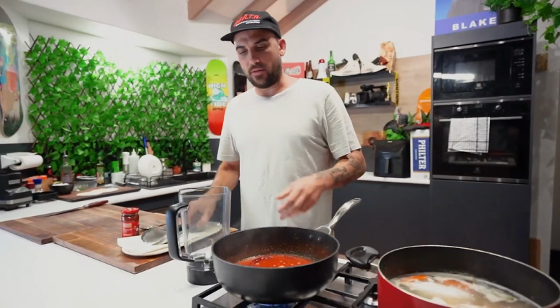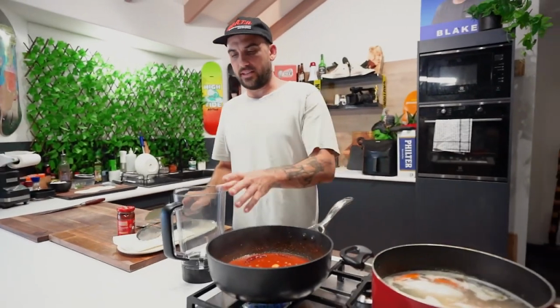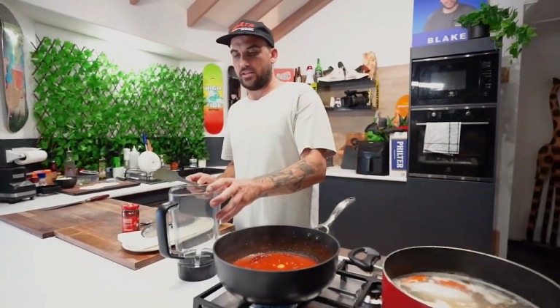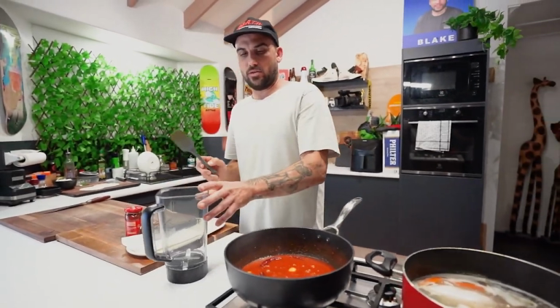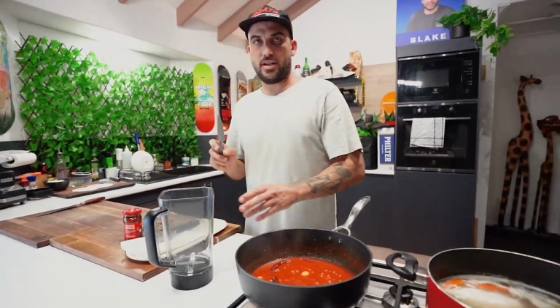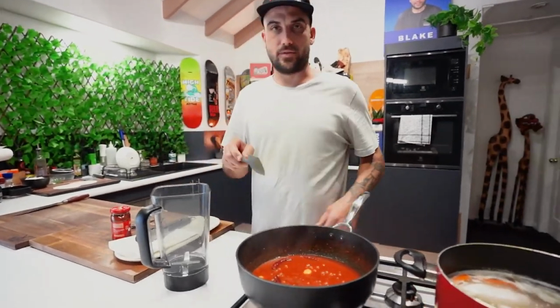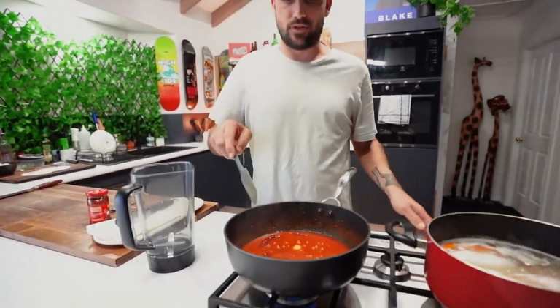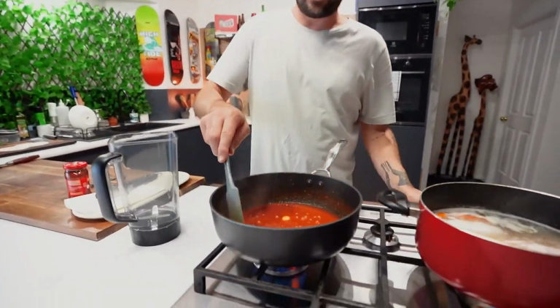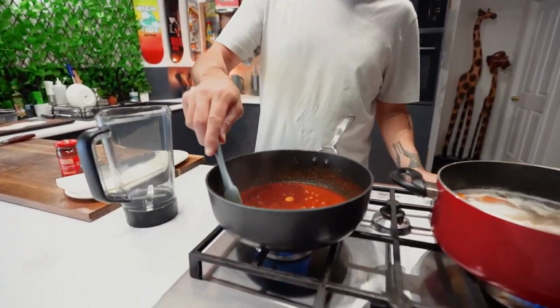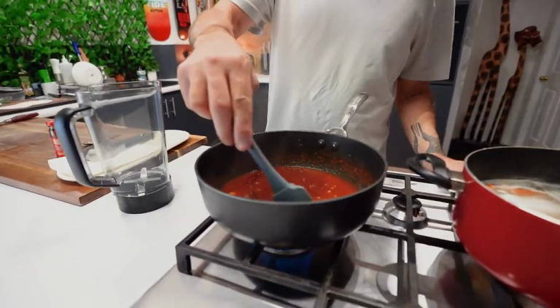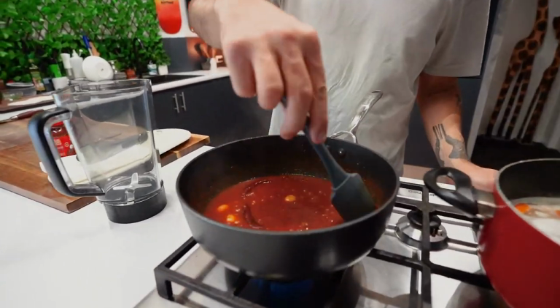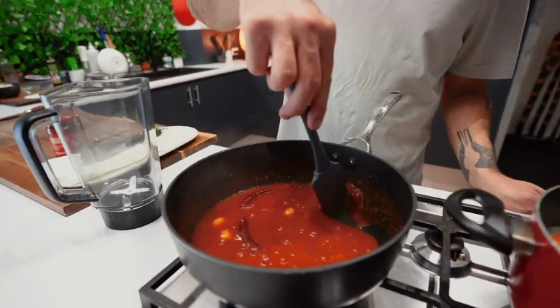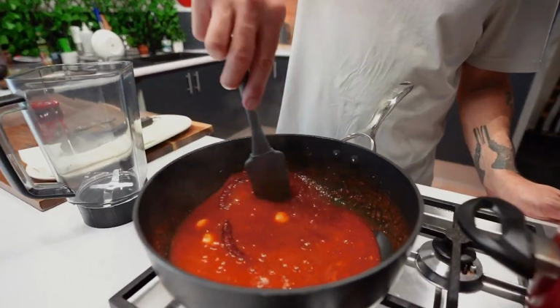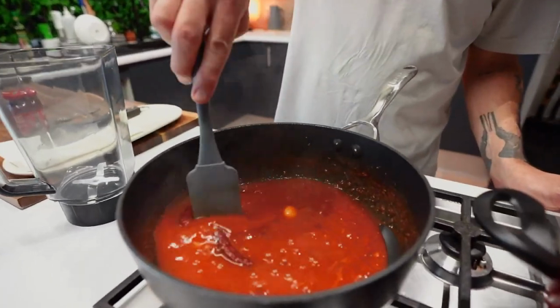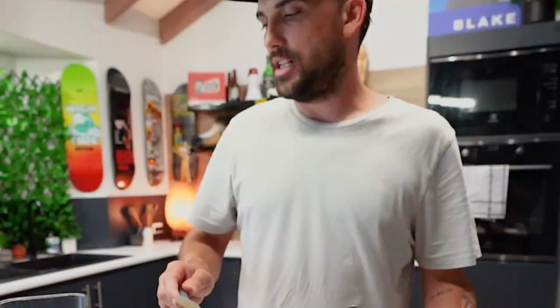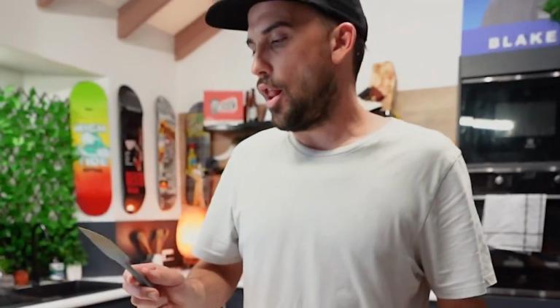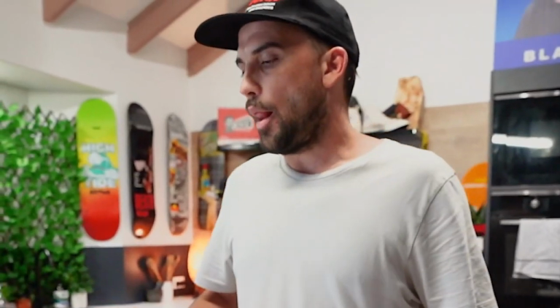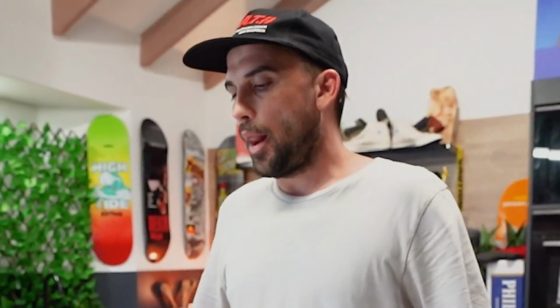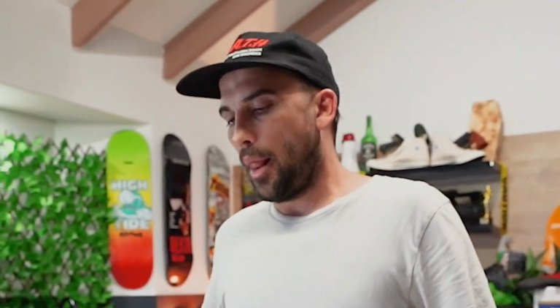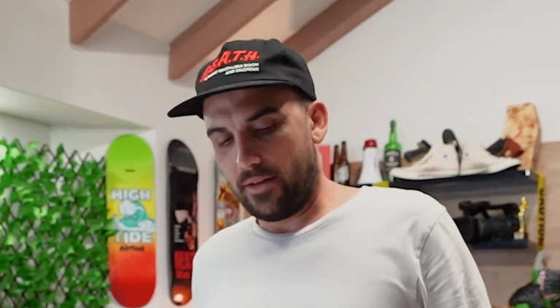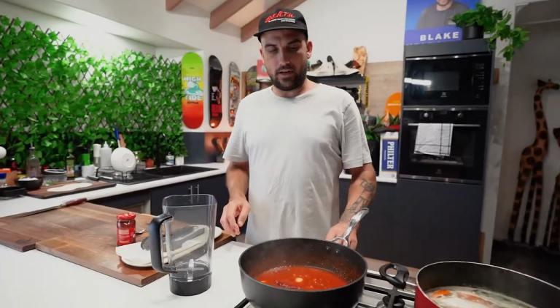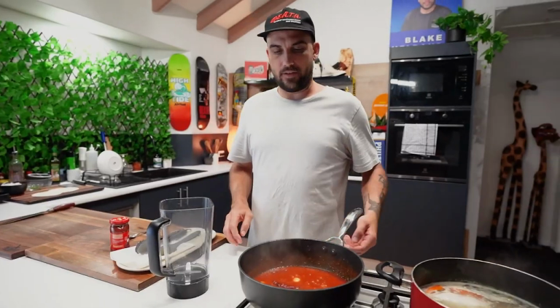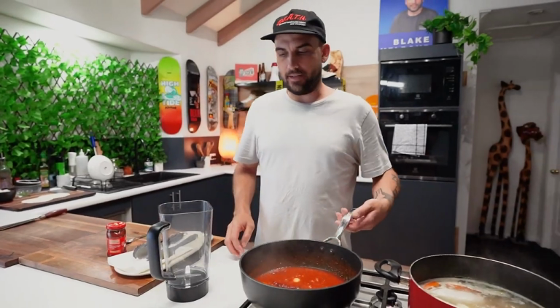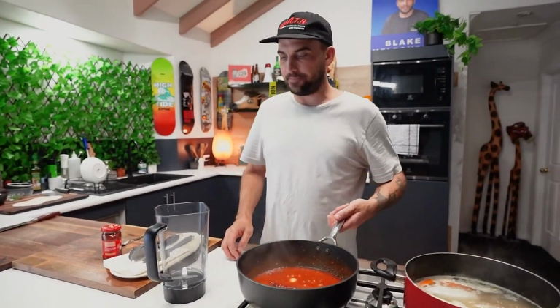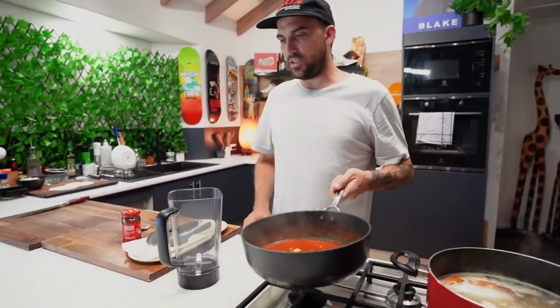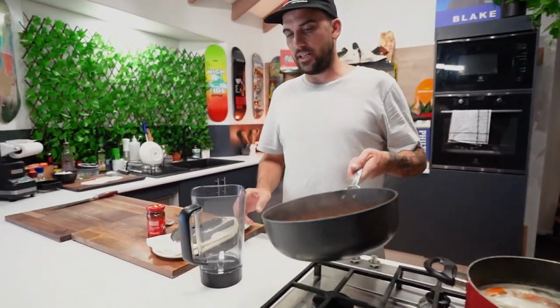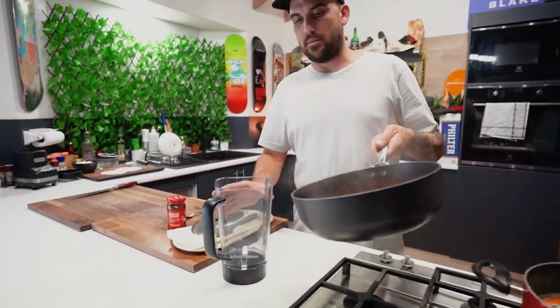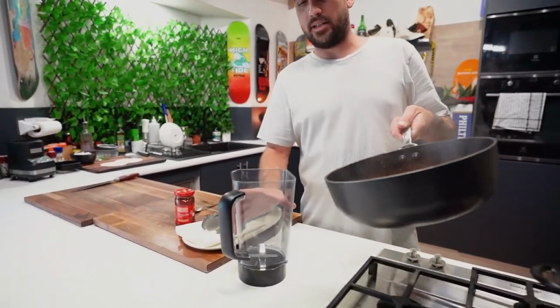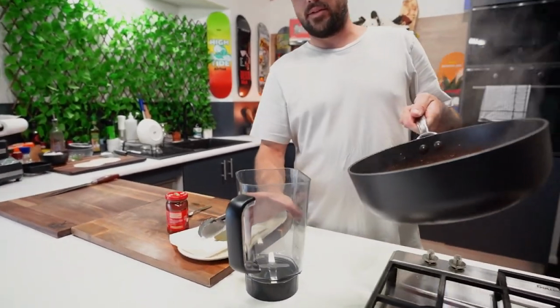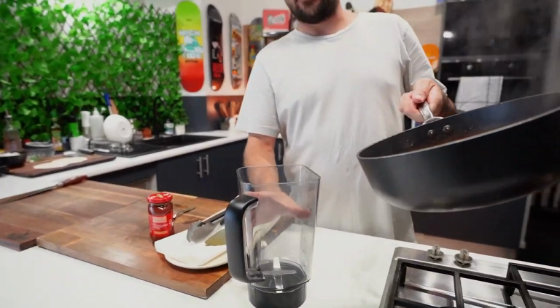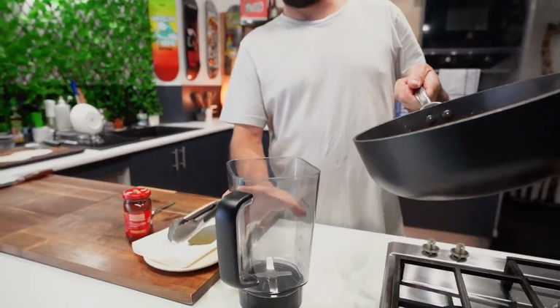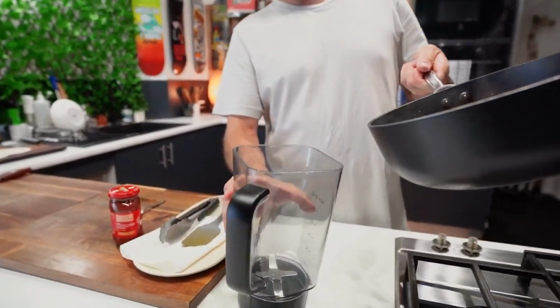Our sauce here is reduced and smelling unreal. Heat off on that. Chuck it in a blender without burning yourself.